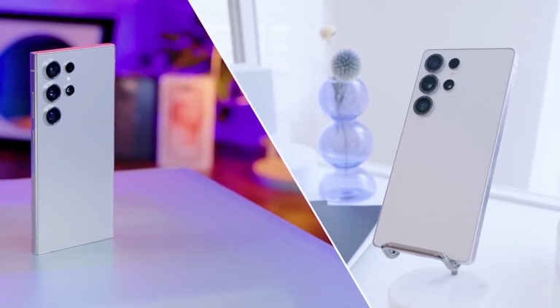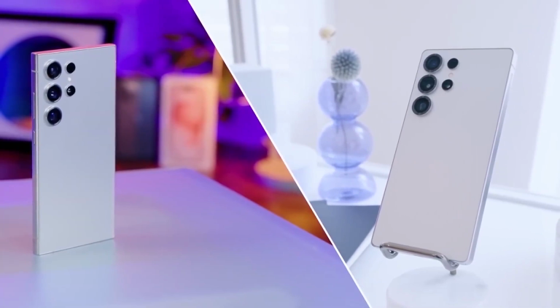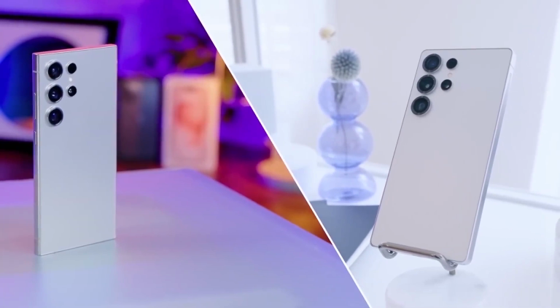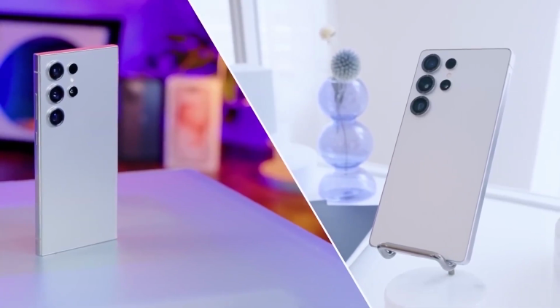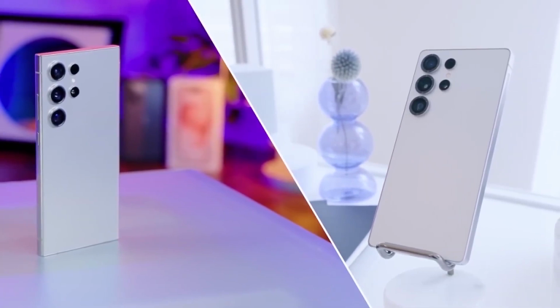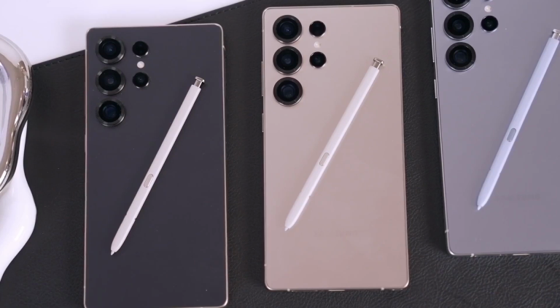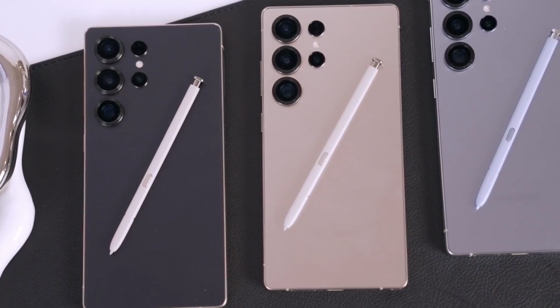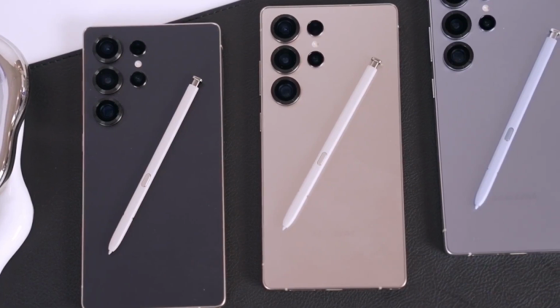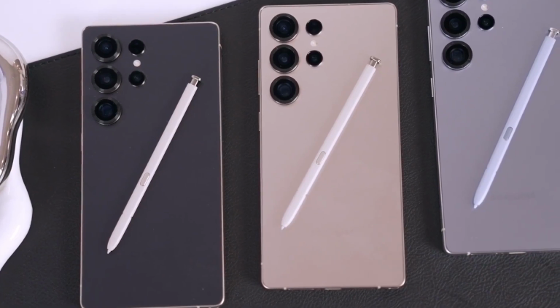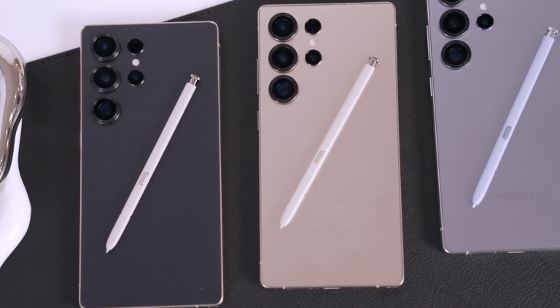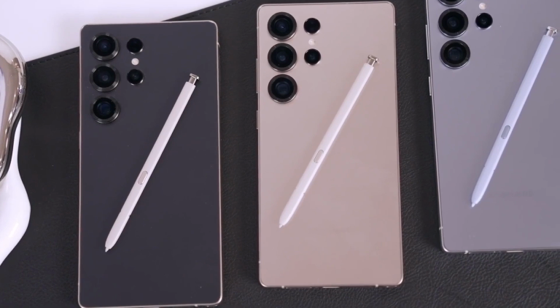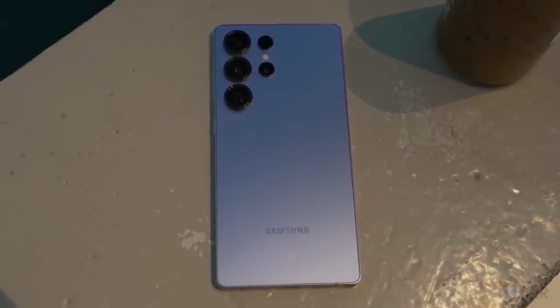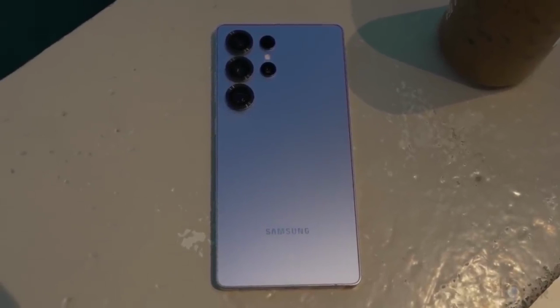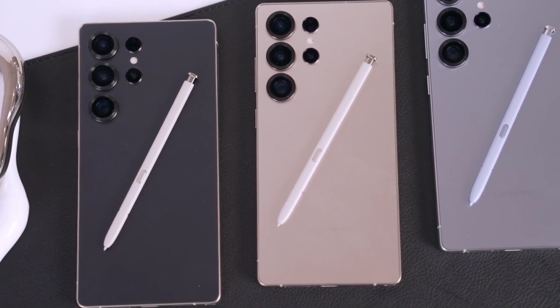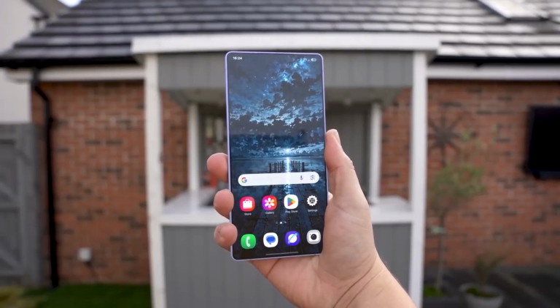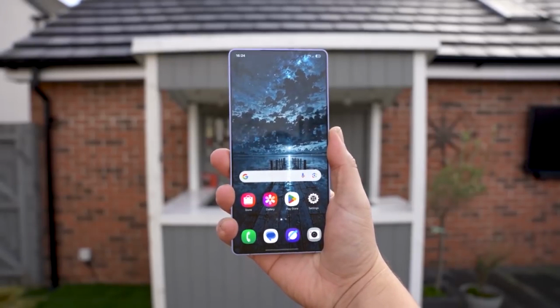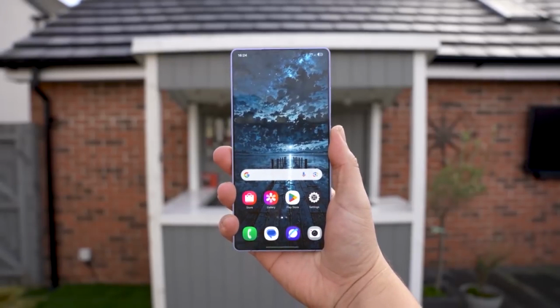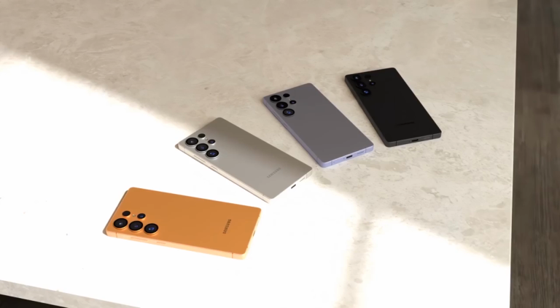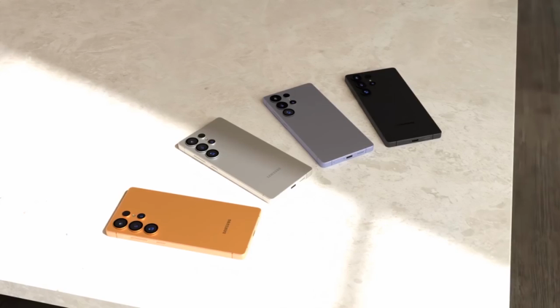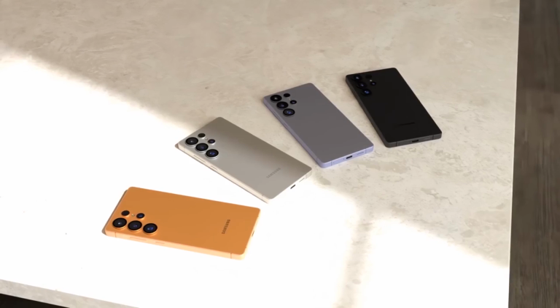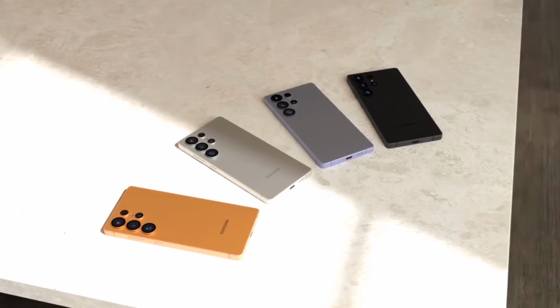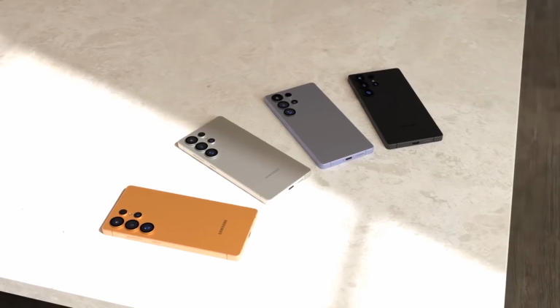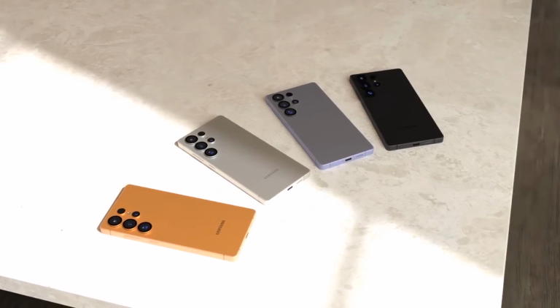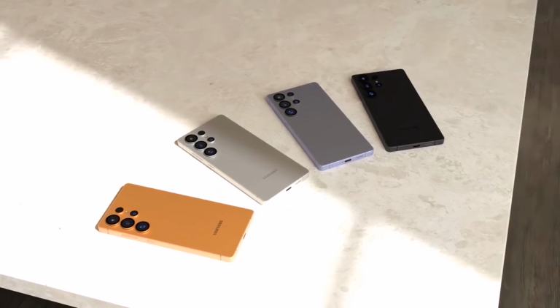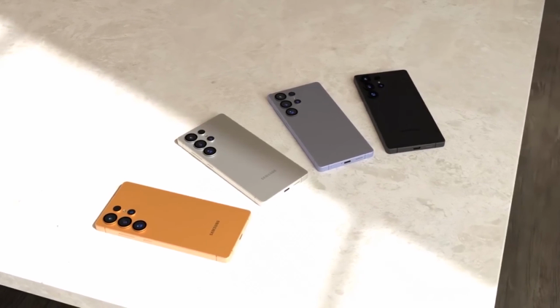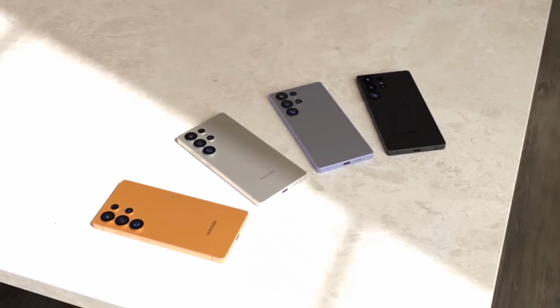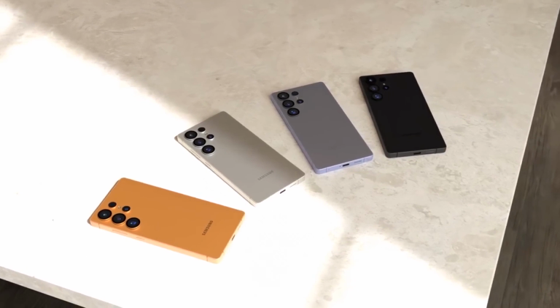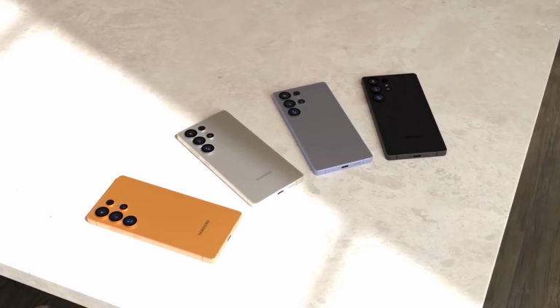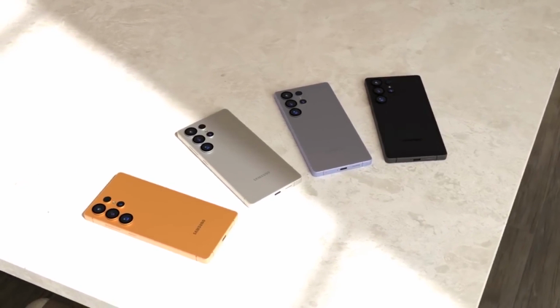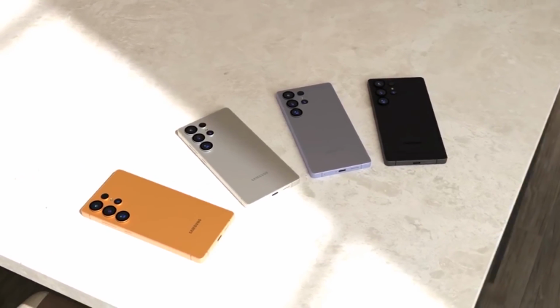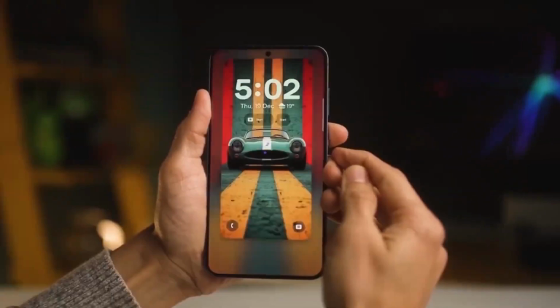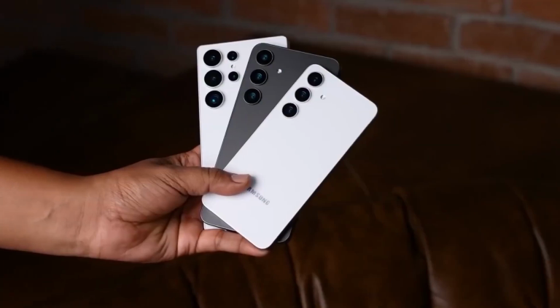Just a heads up: there's no word yet on a silicon carbon battery upgrade, so don't get your hopes up for that just yet.